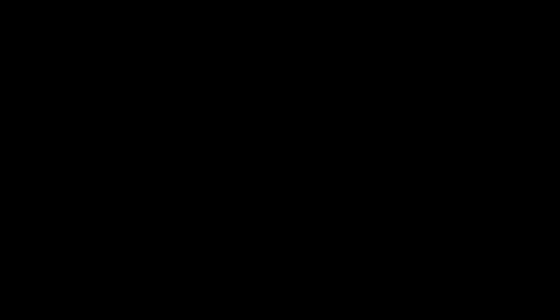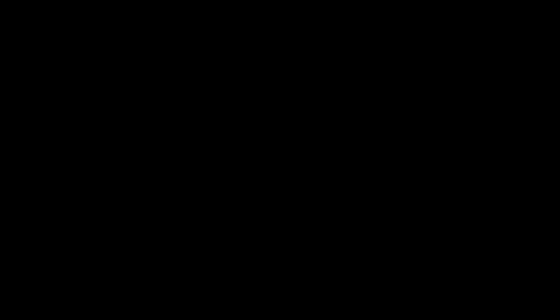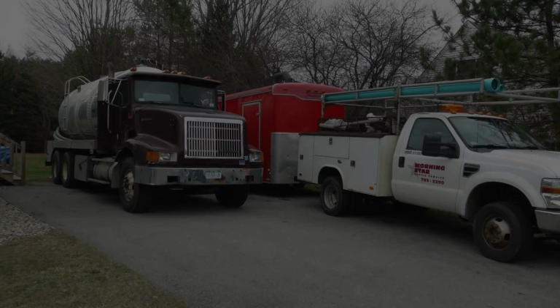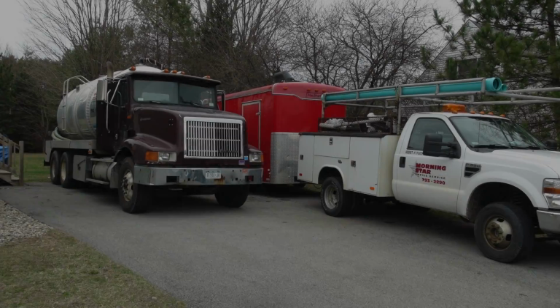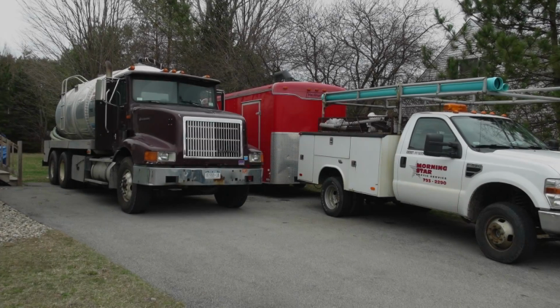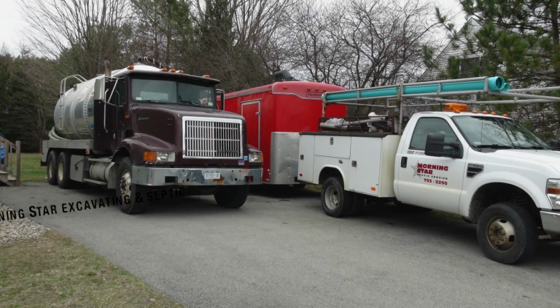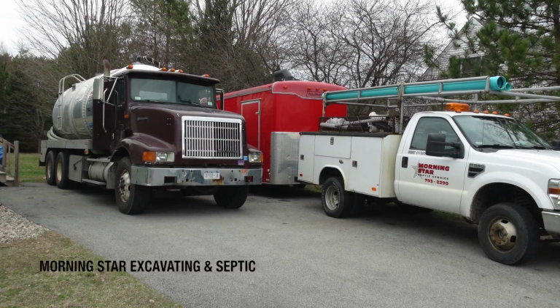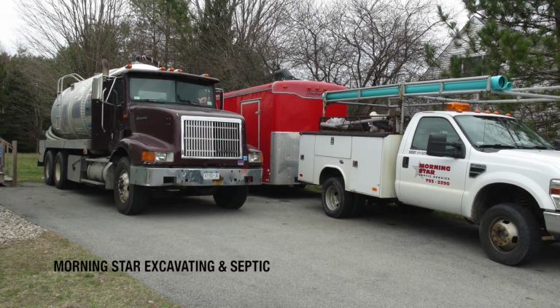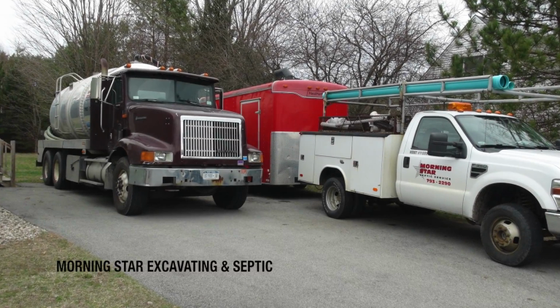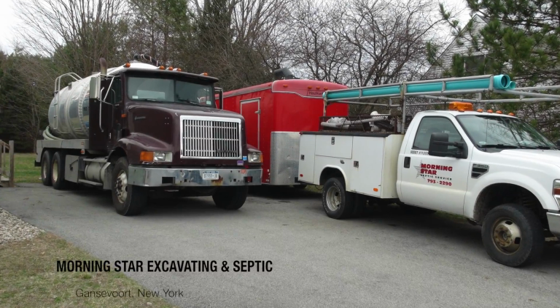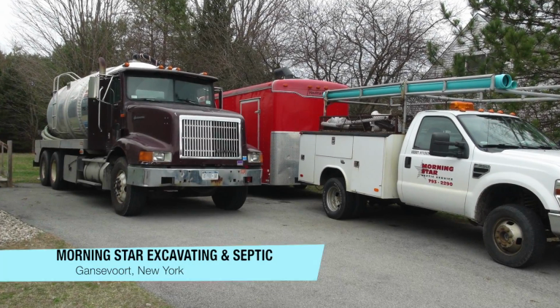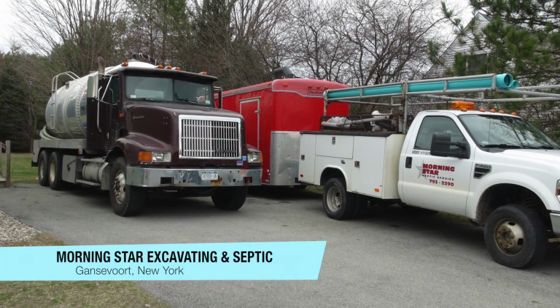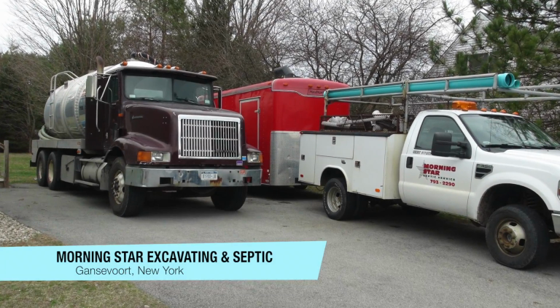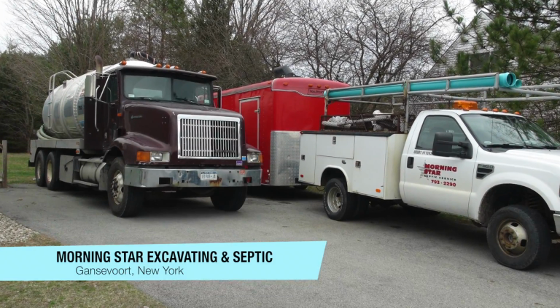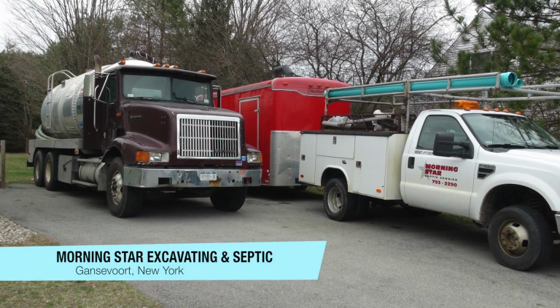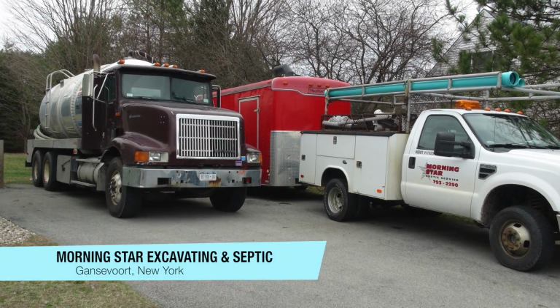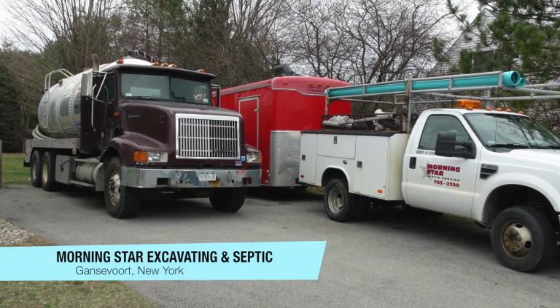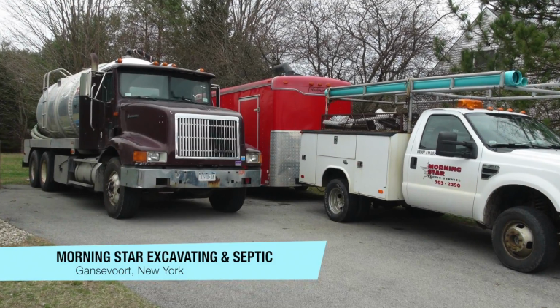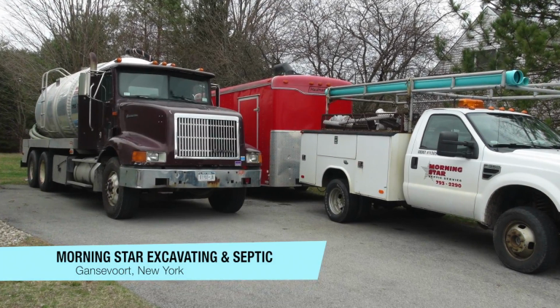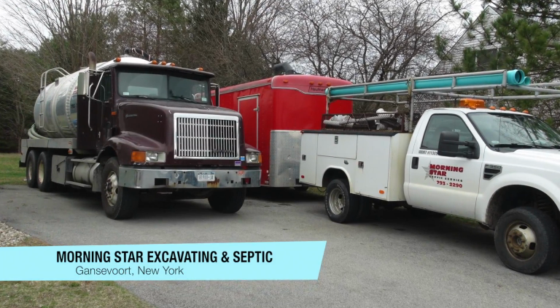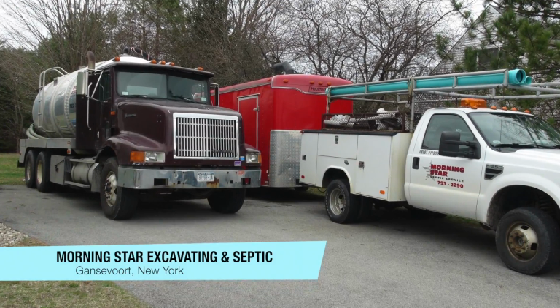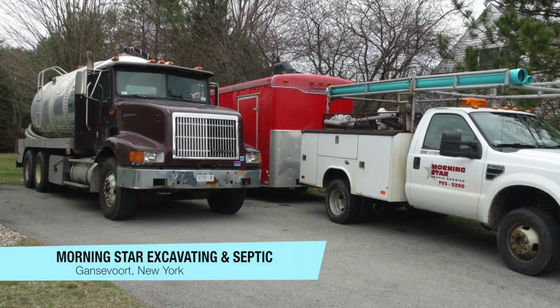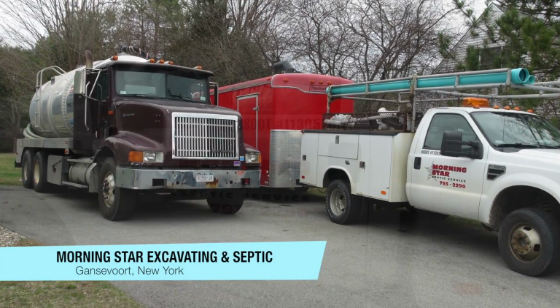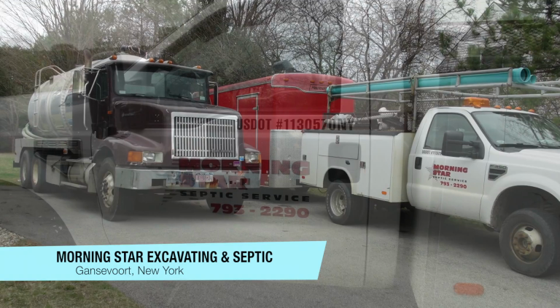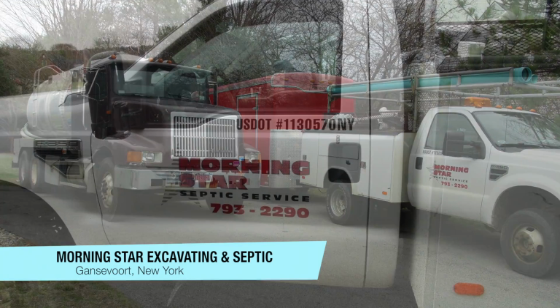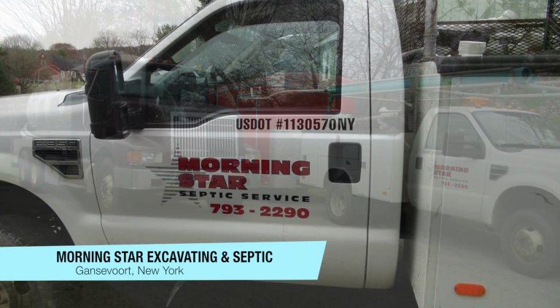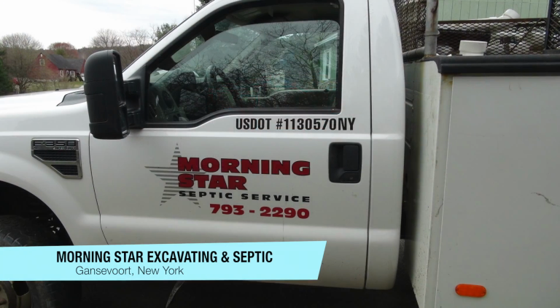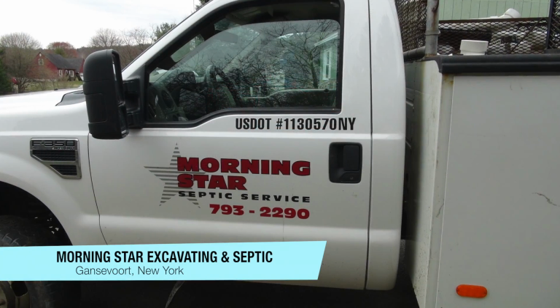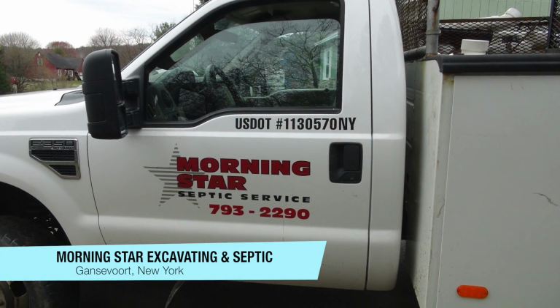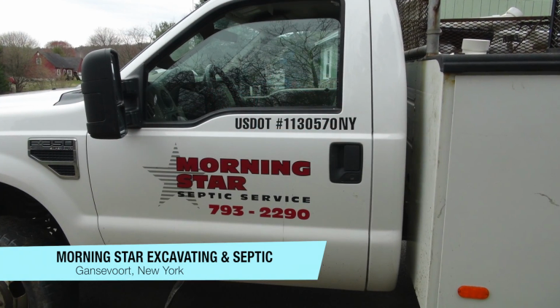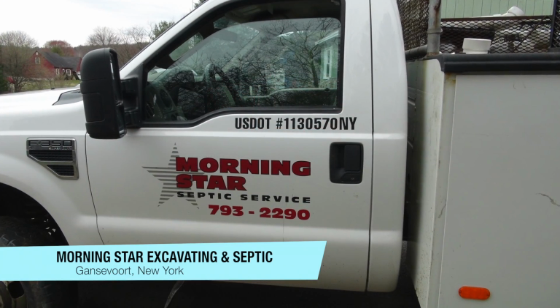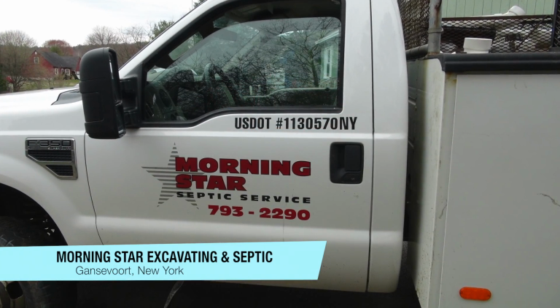Our business is located in Gansford, New York. I've been in business 35 years. I heard about Septic Drainer roughly five years ago.